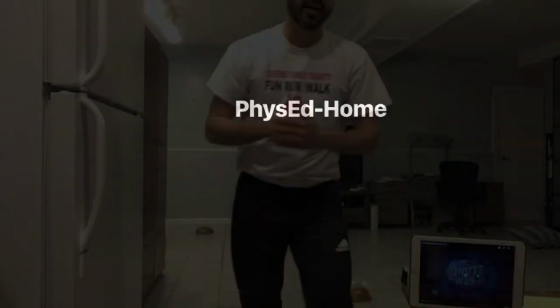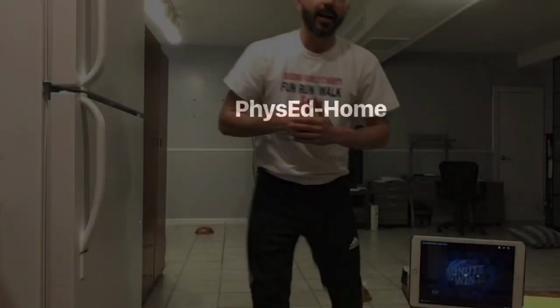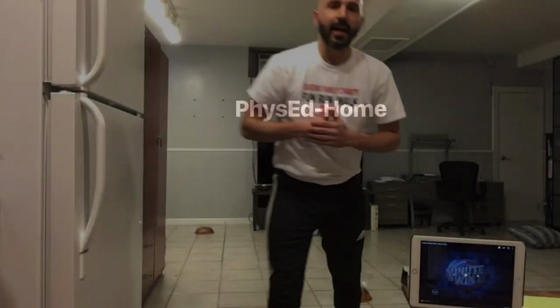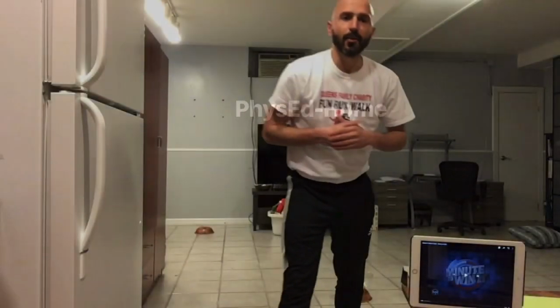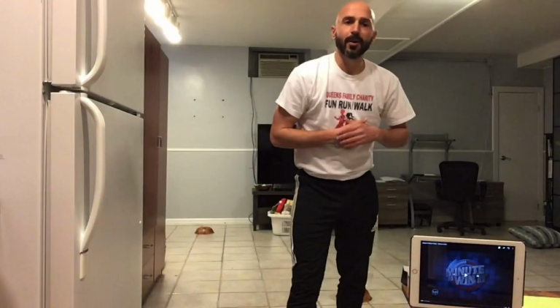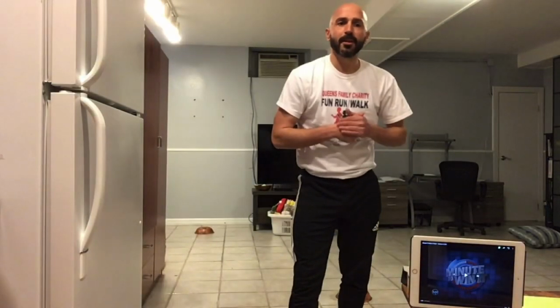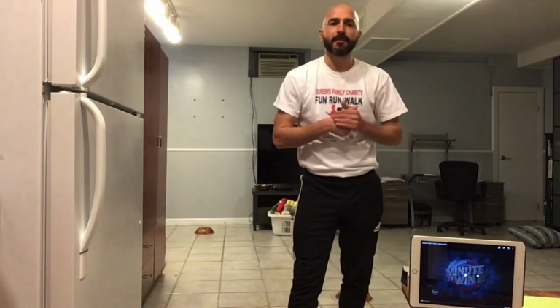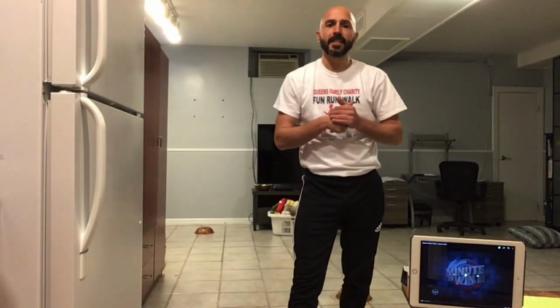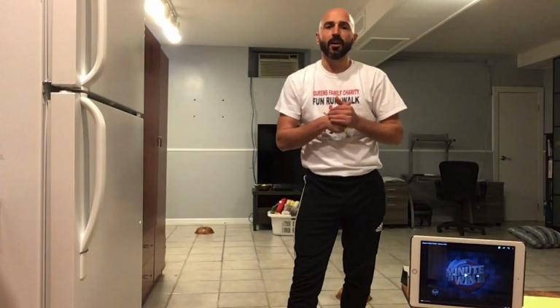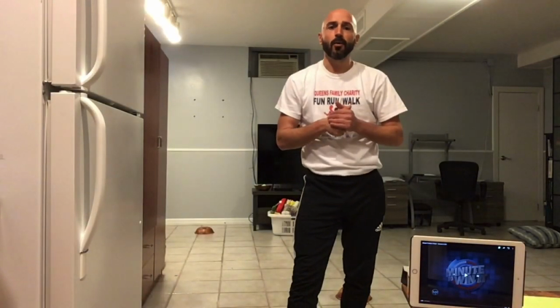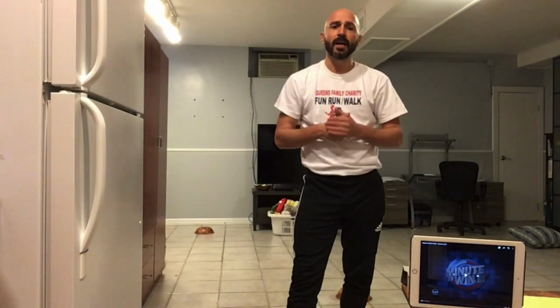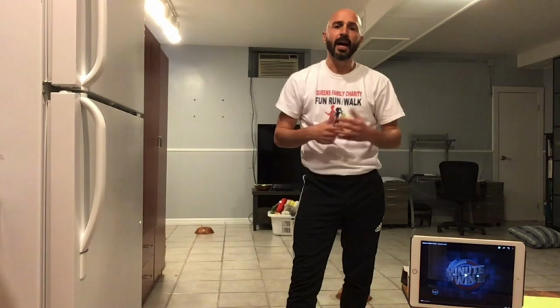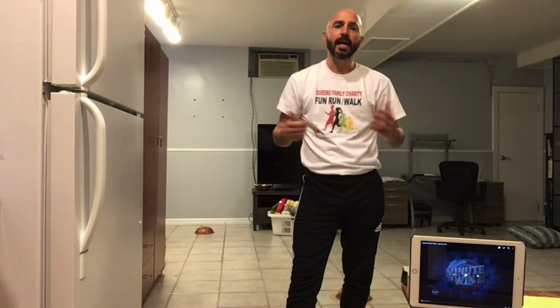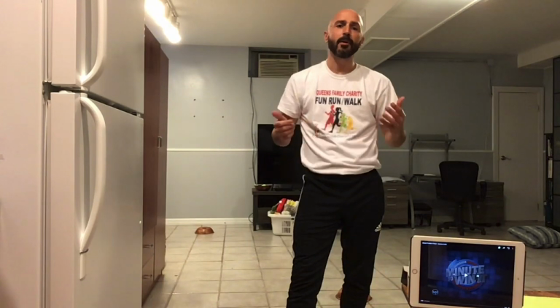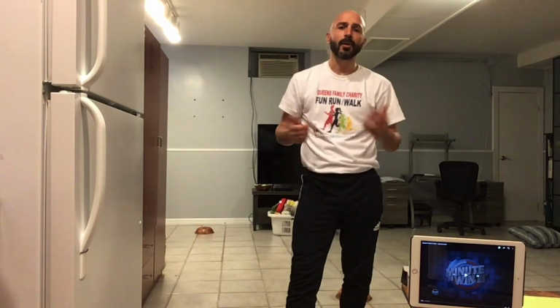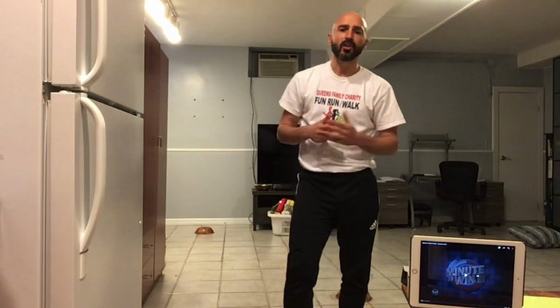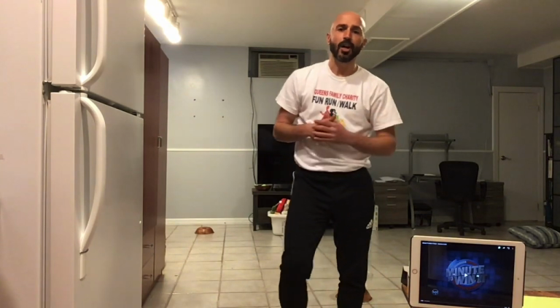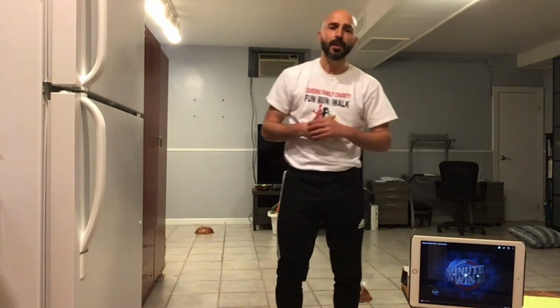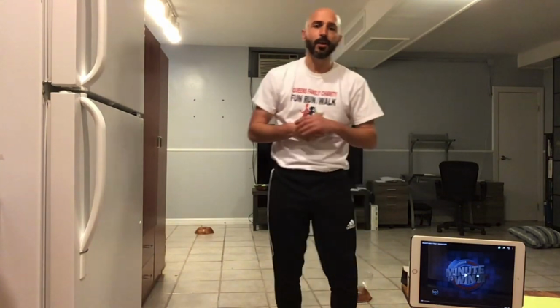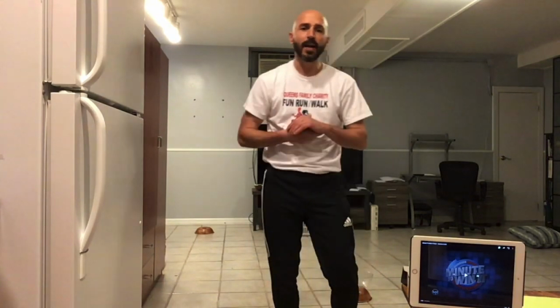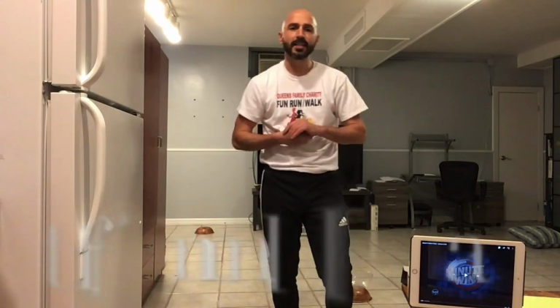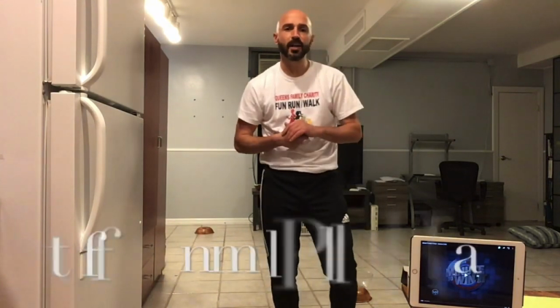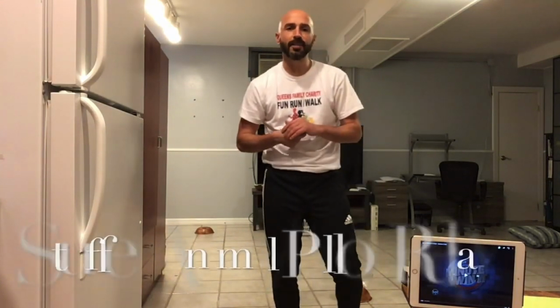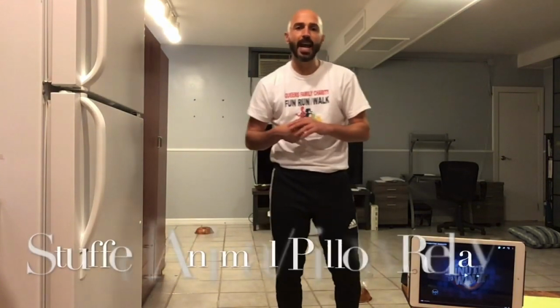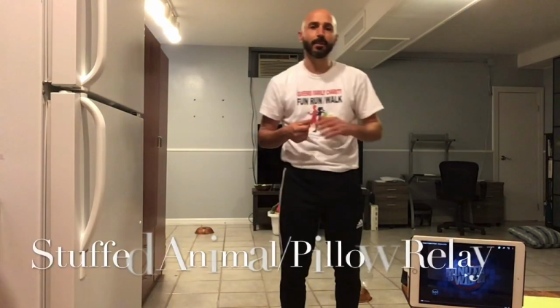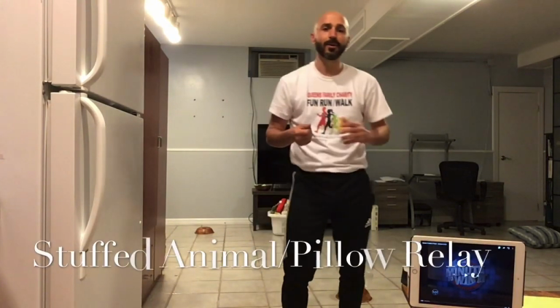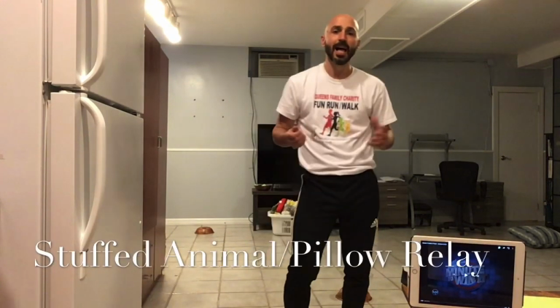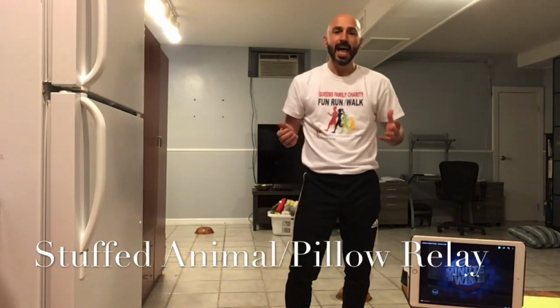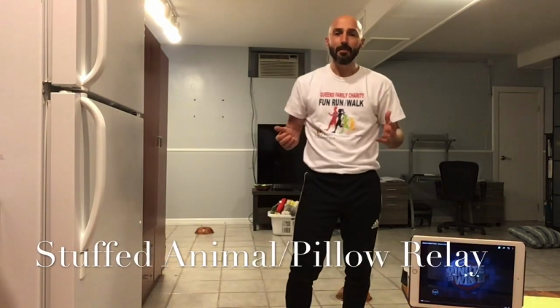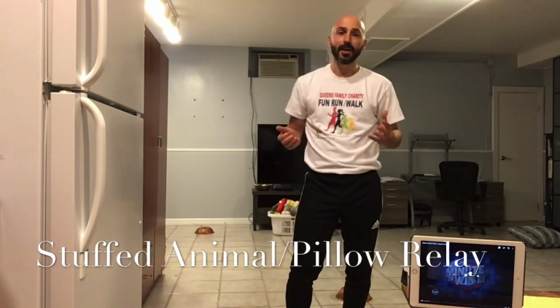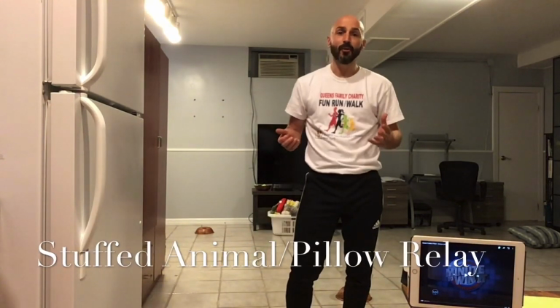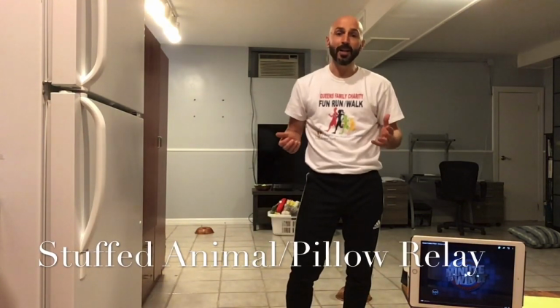Hi, welcome to the Phys Ed home. I am going to share with you a stuffed animal and pillow relay.